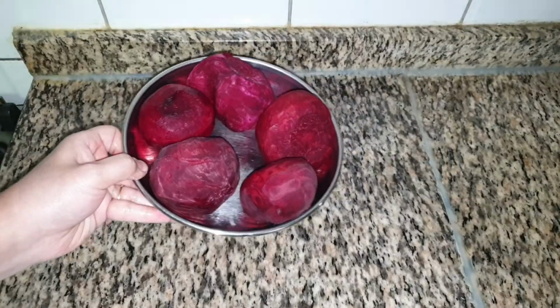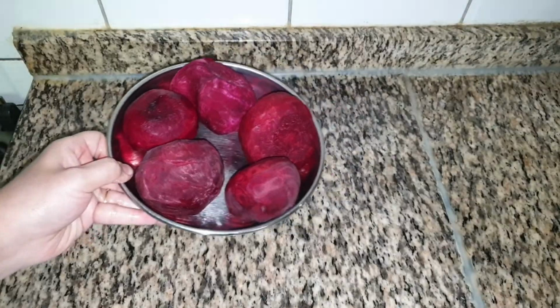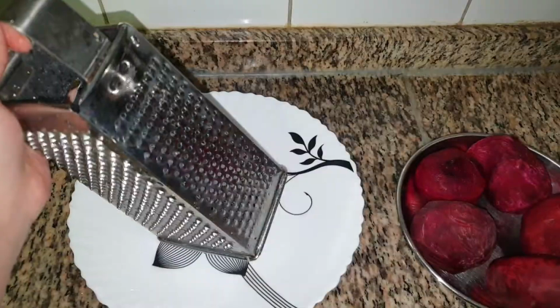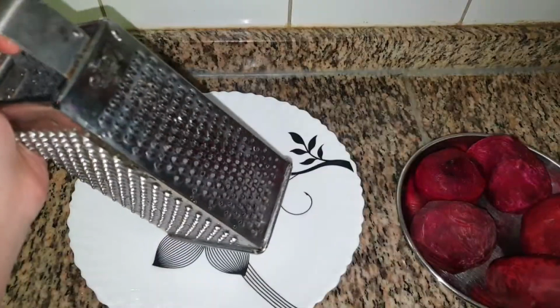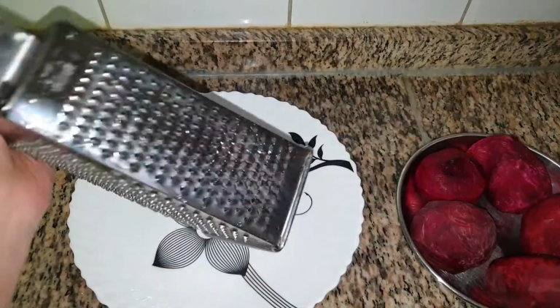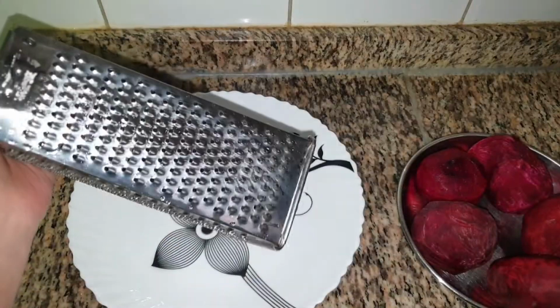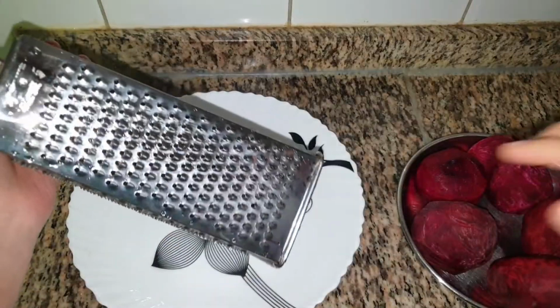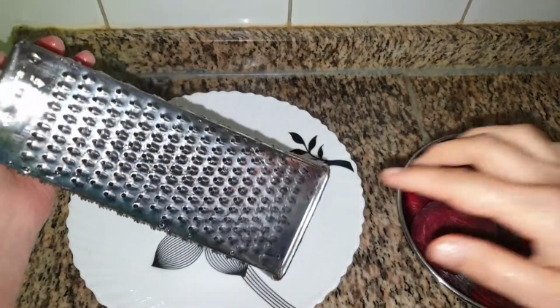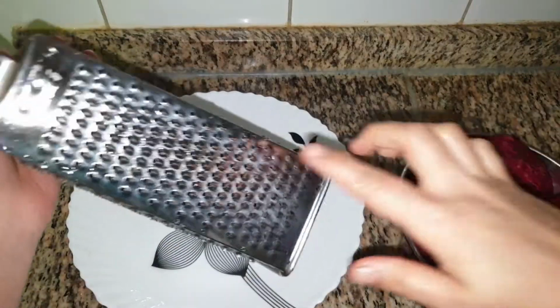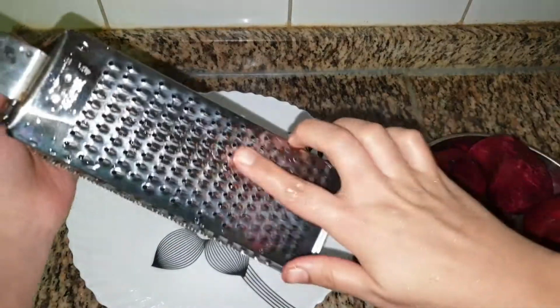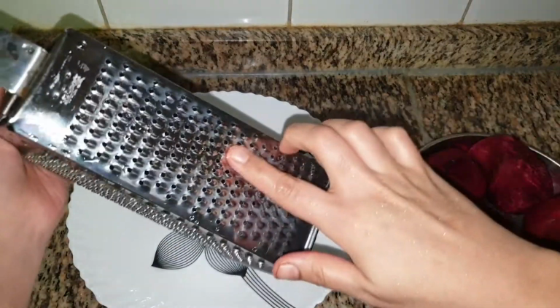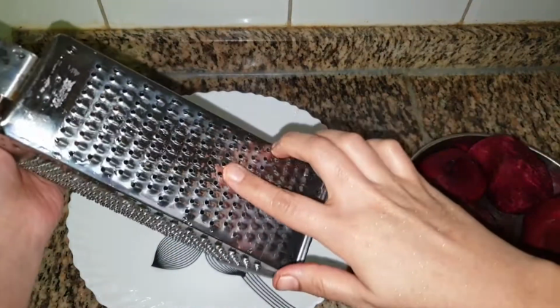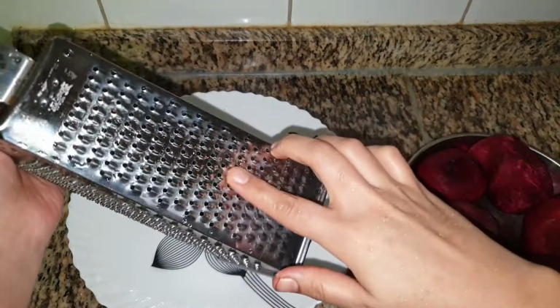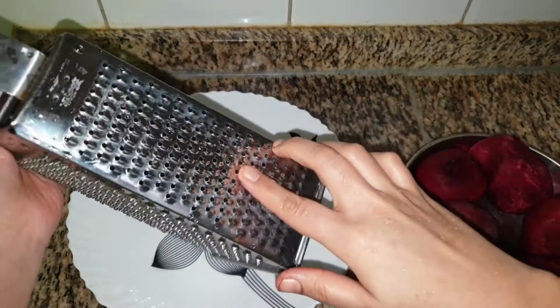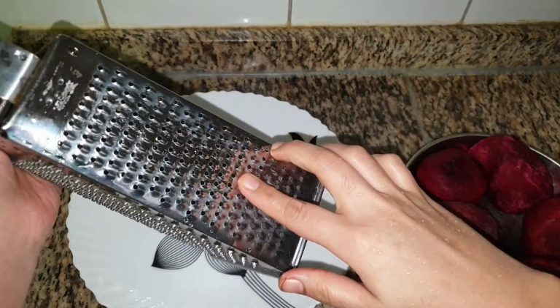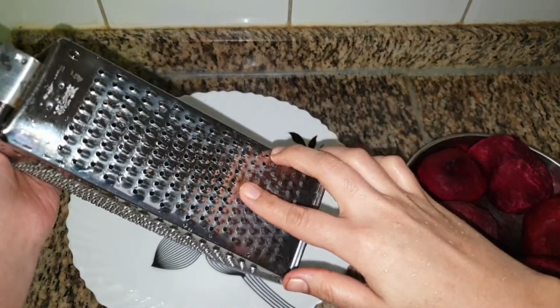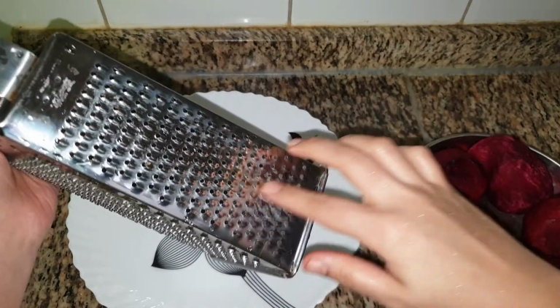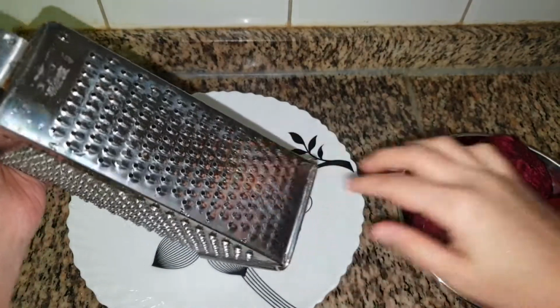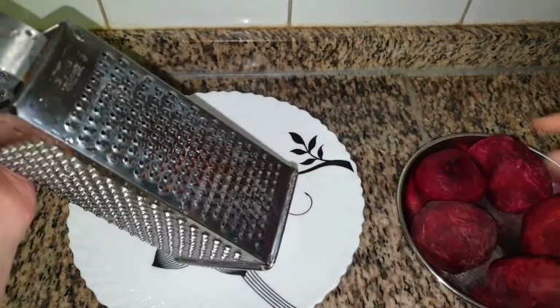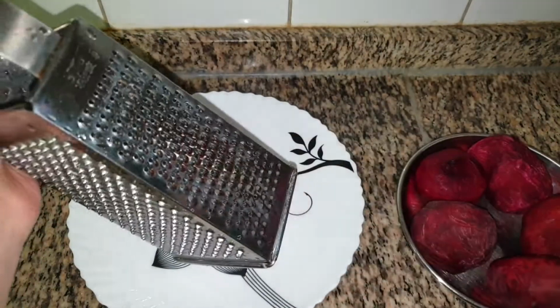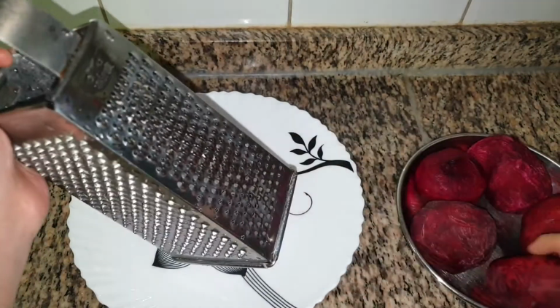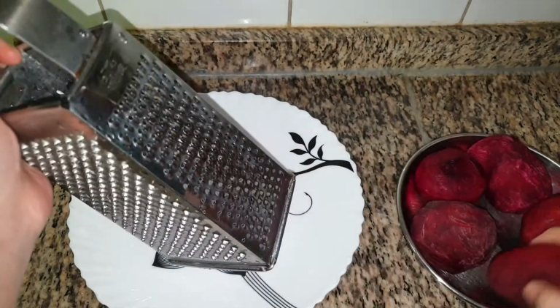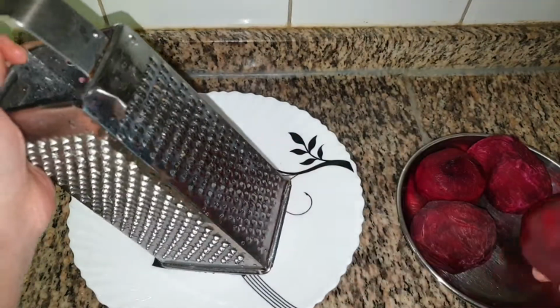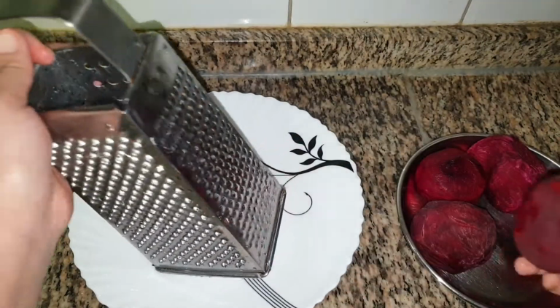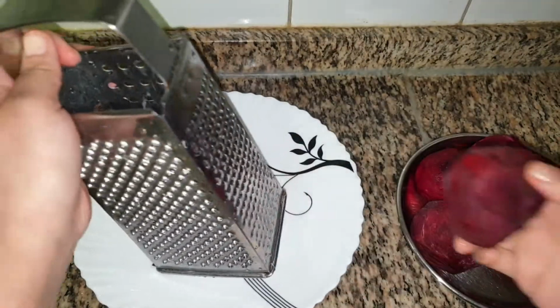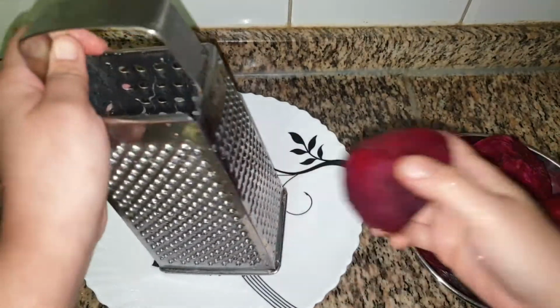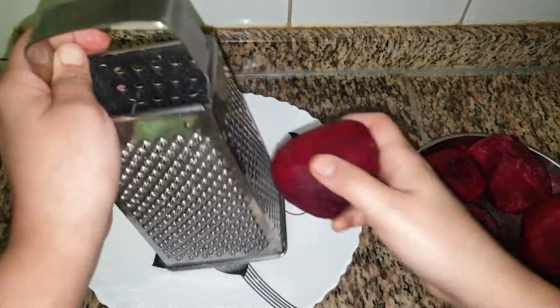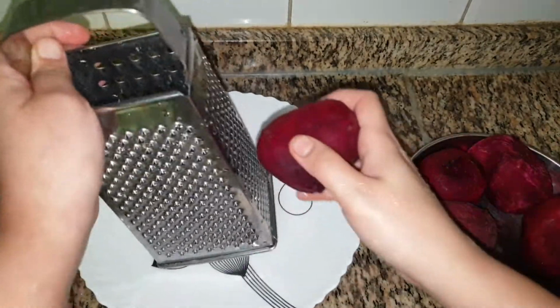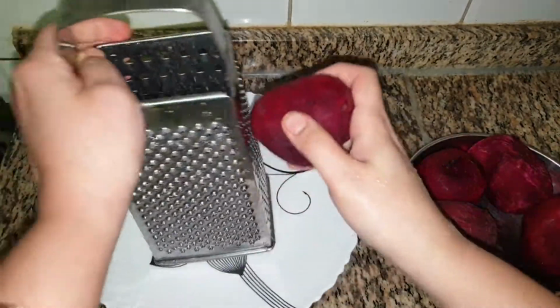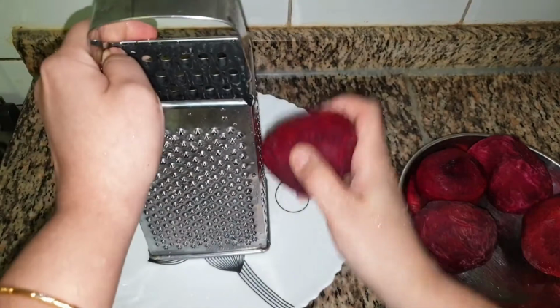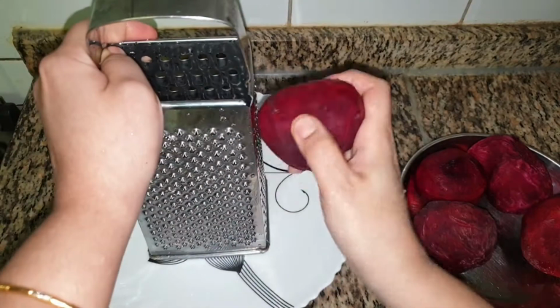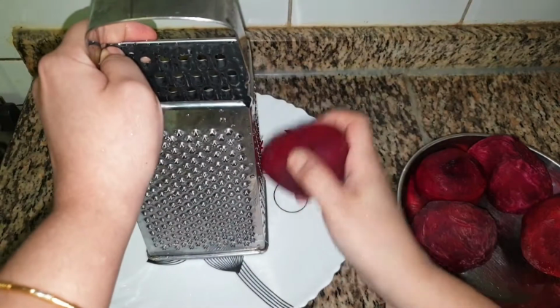Here I have taken 5 medium sized beetroots with the skin removed. Grate this on the smaller holes of the grater.